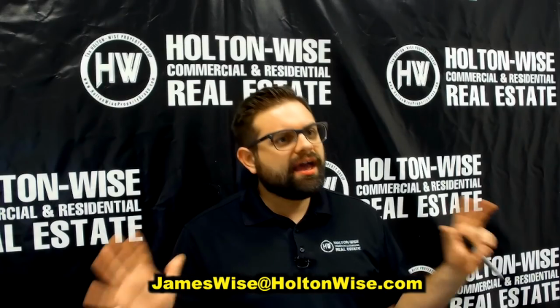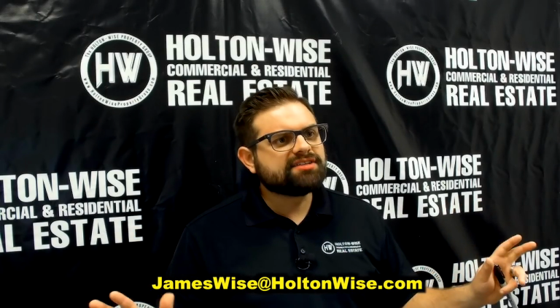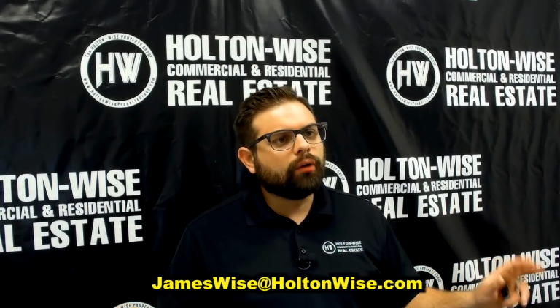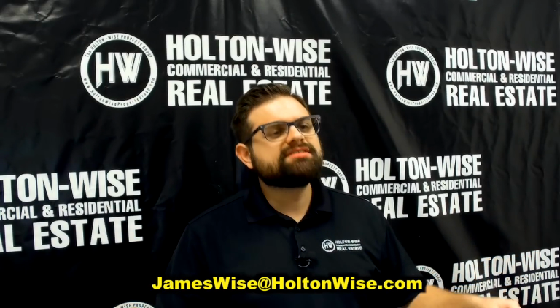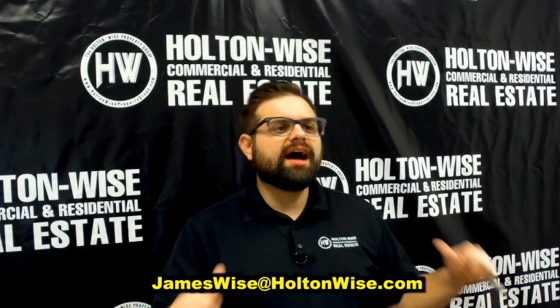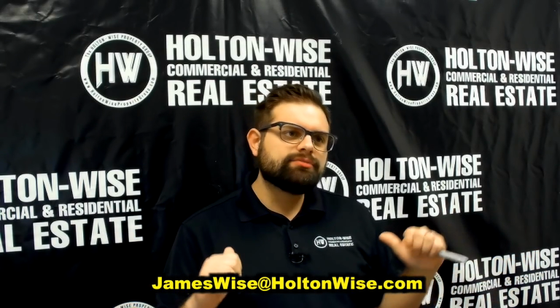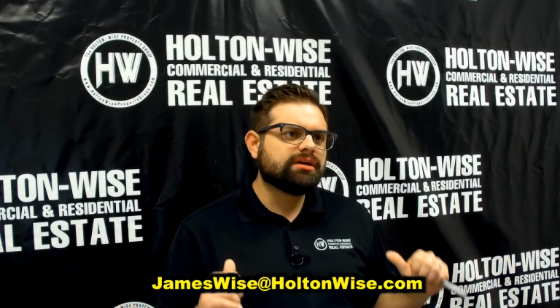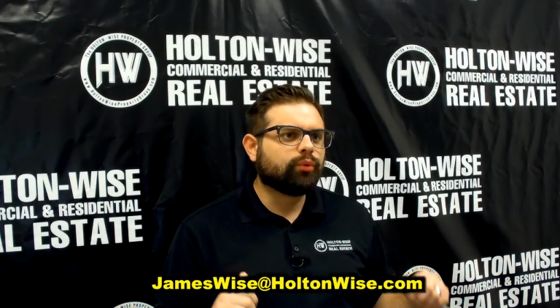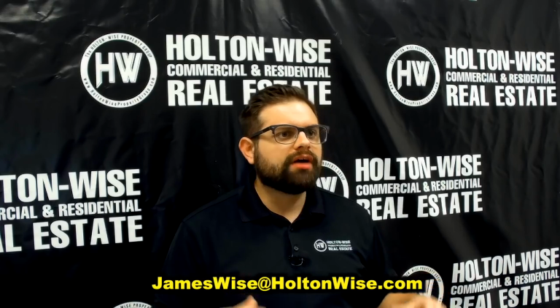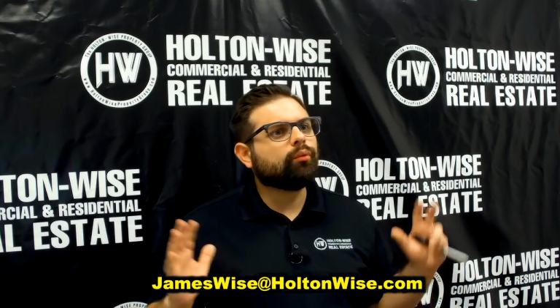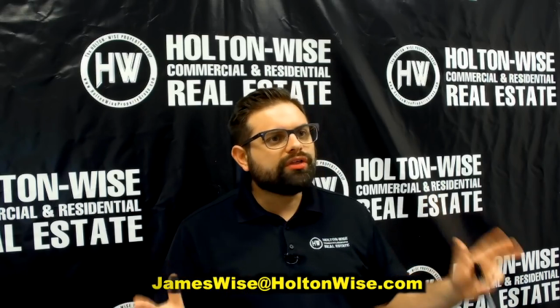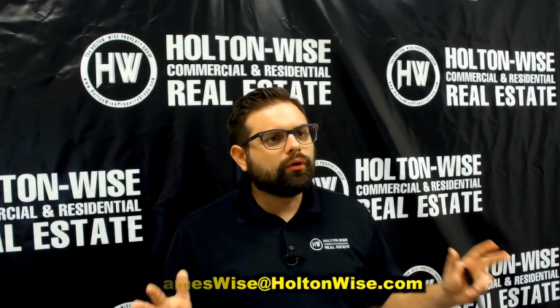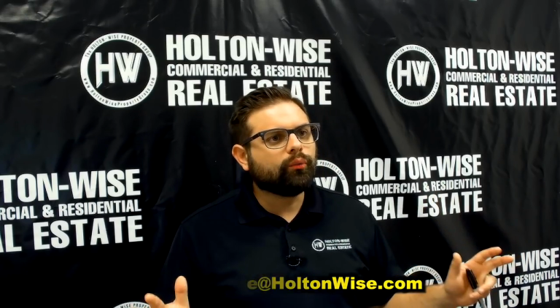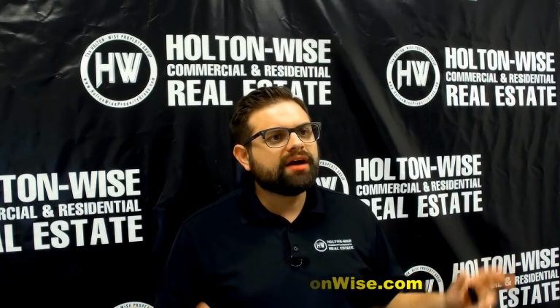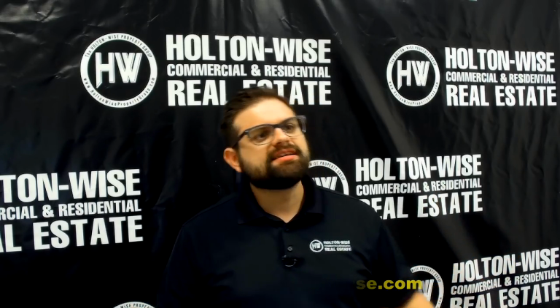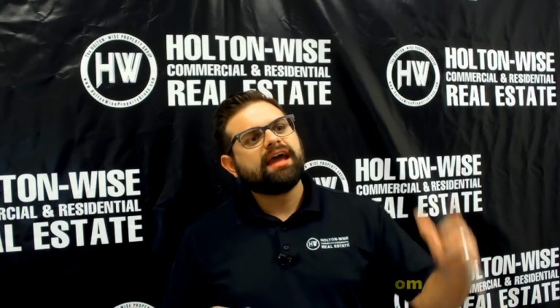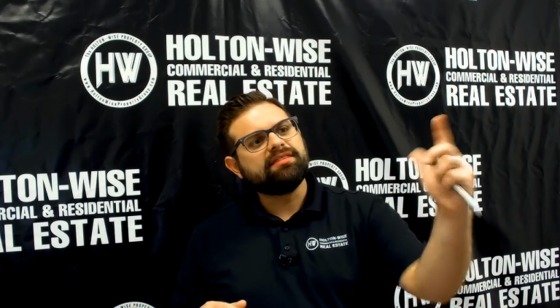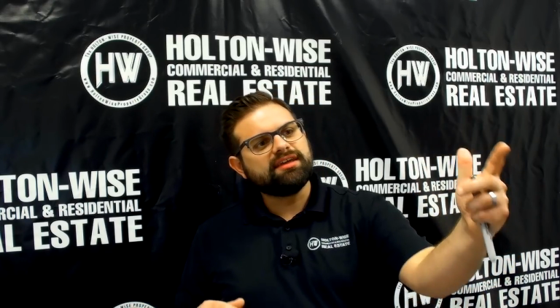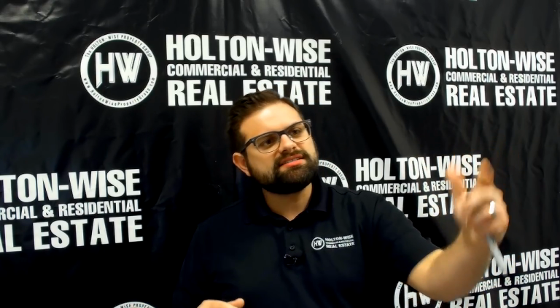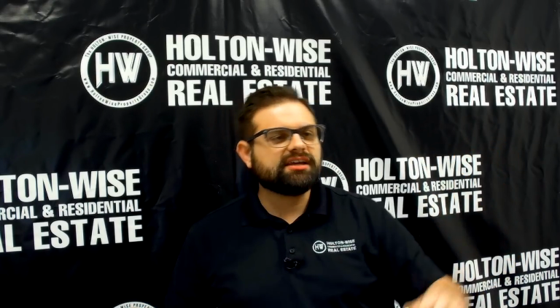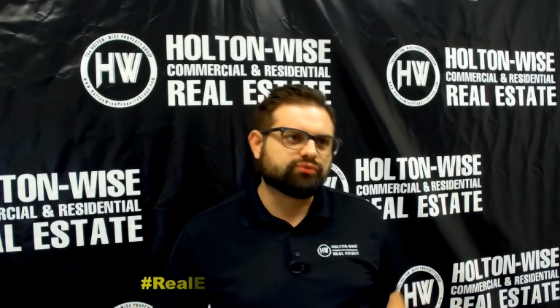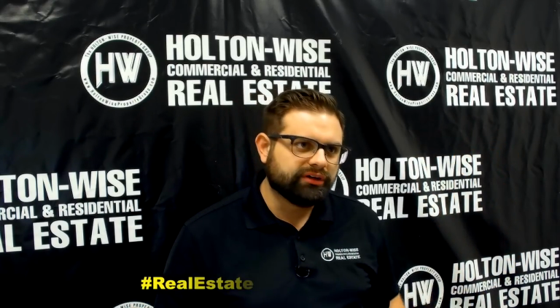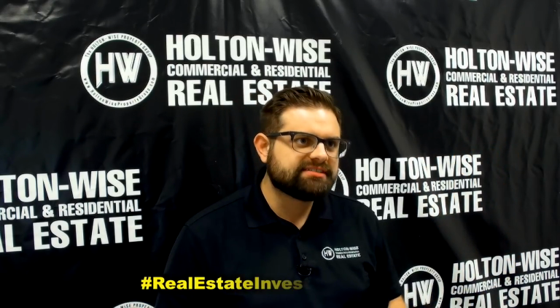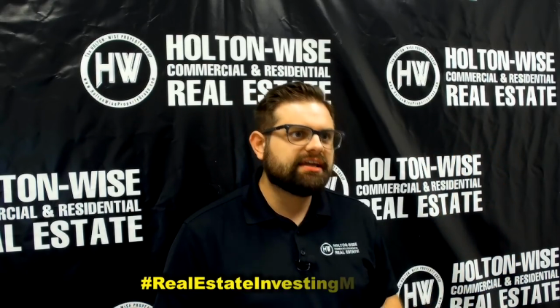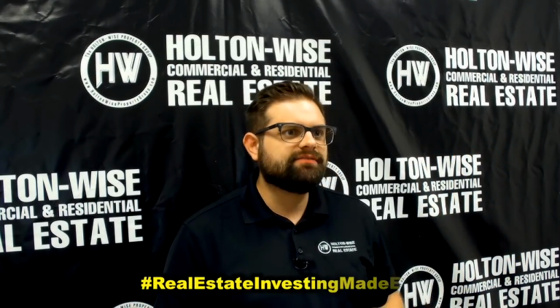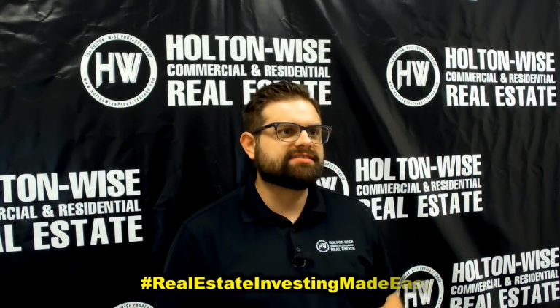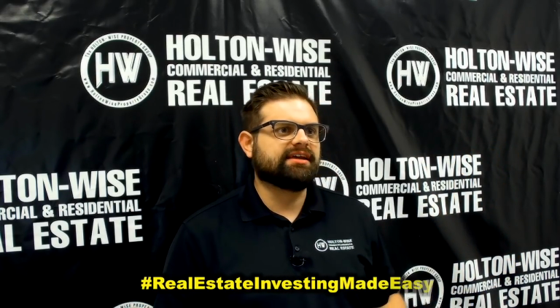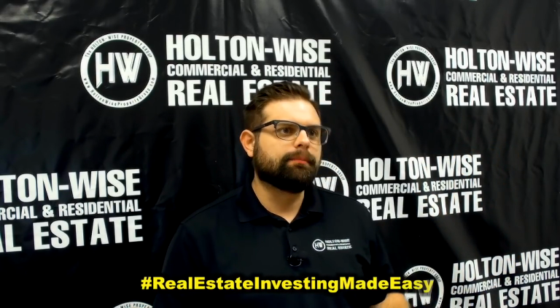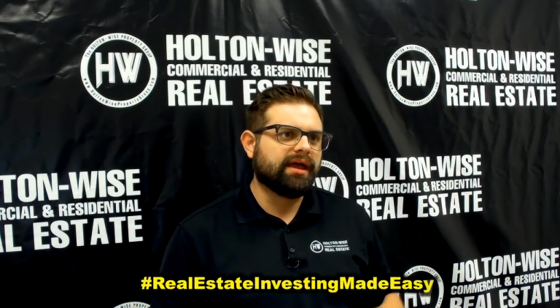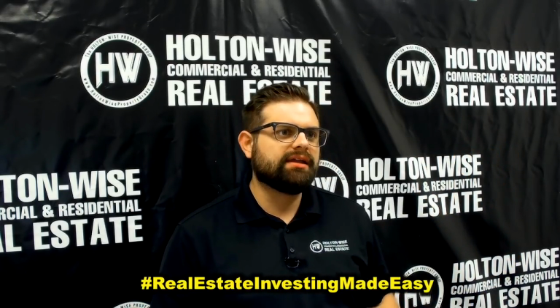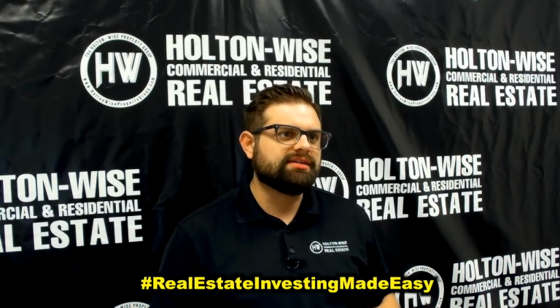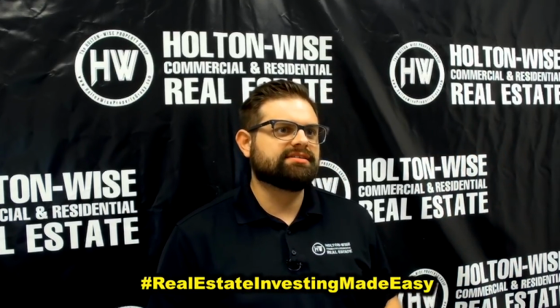As always, I'm James Wise with Holton Wise and this is Real Estate Investing Made Easy.